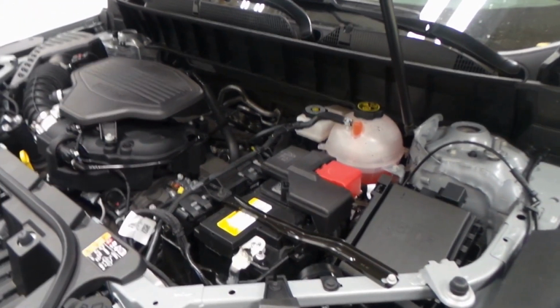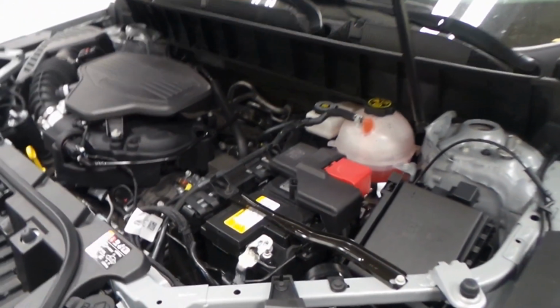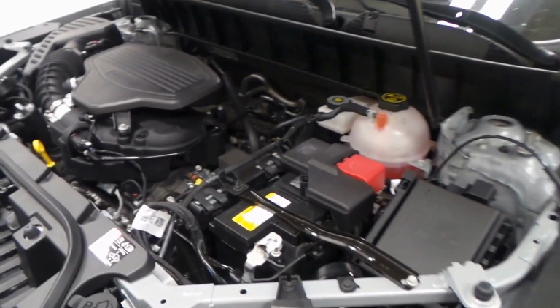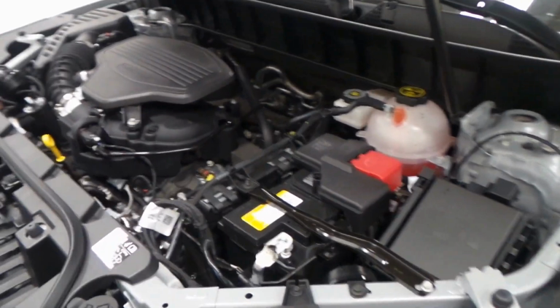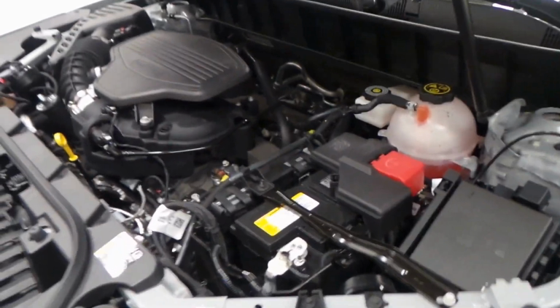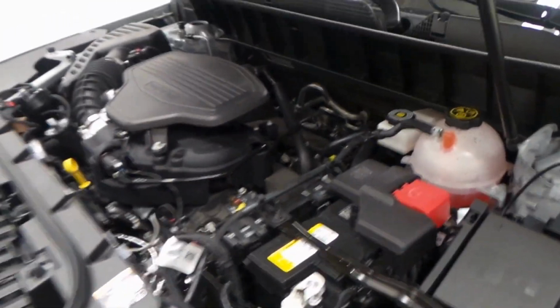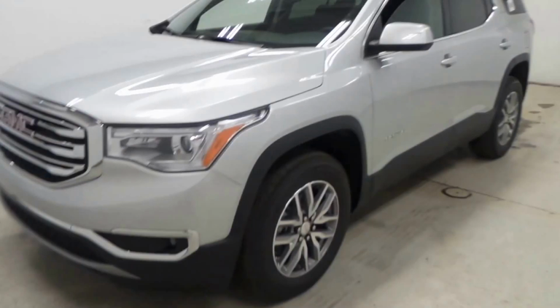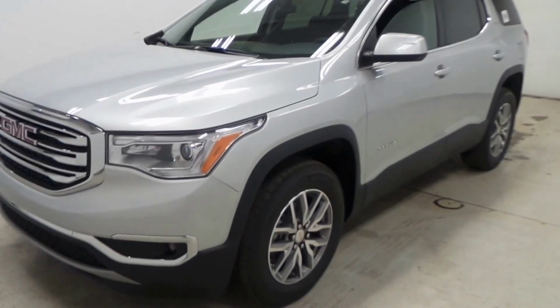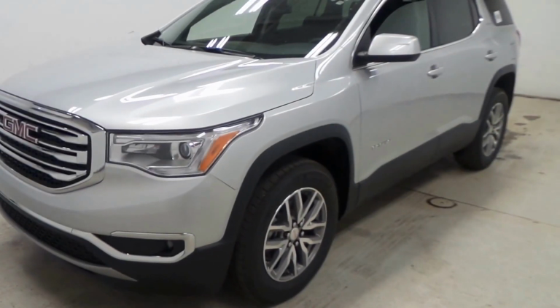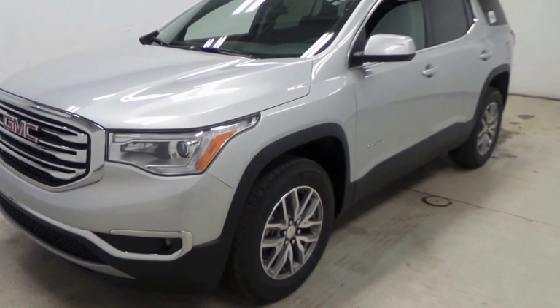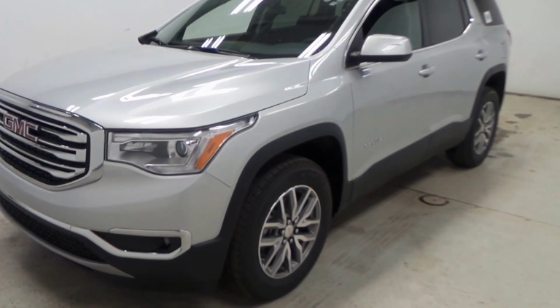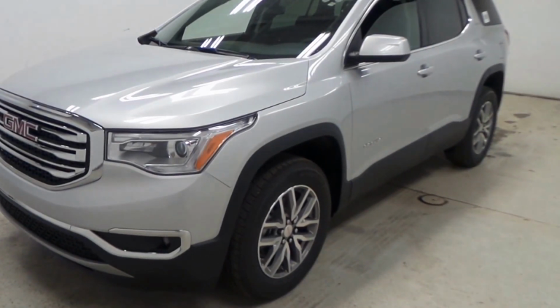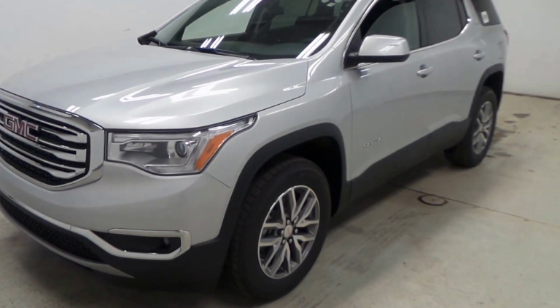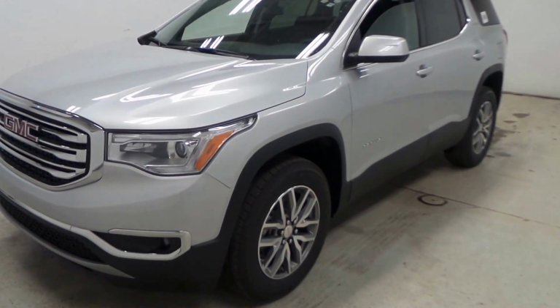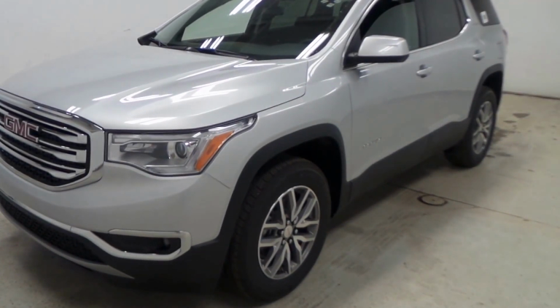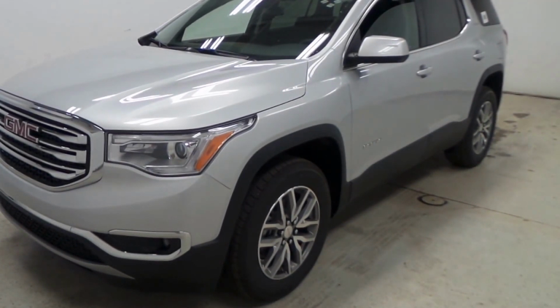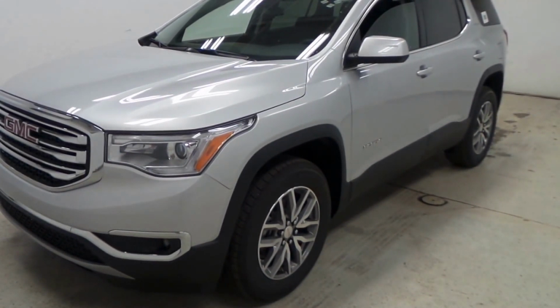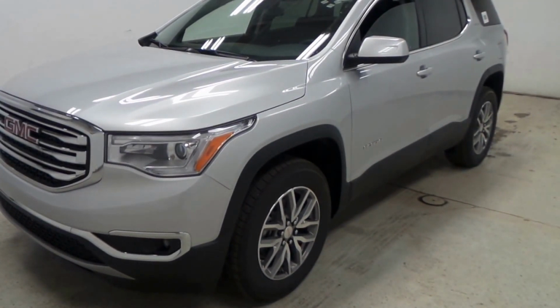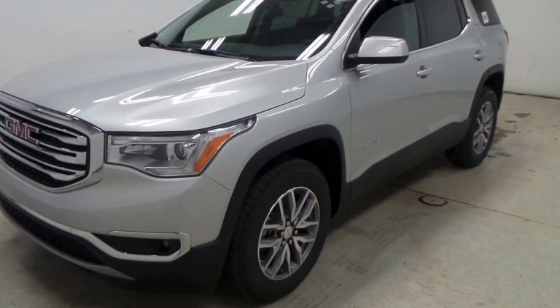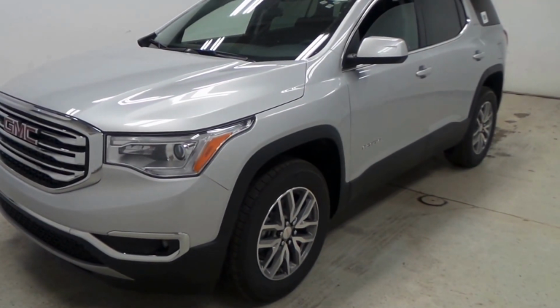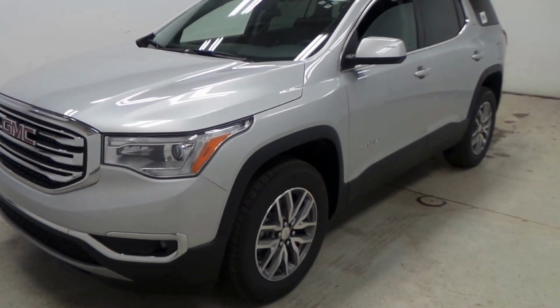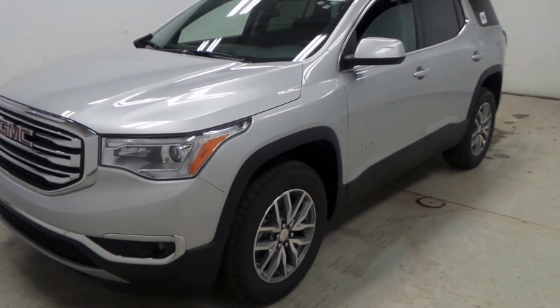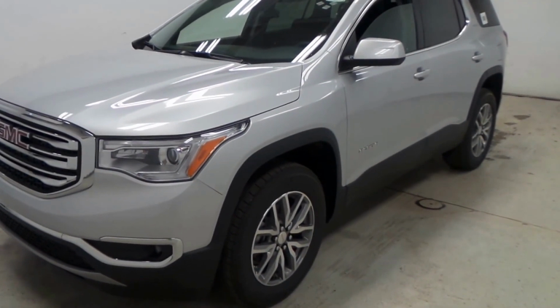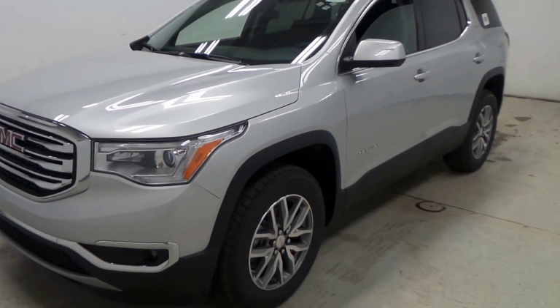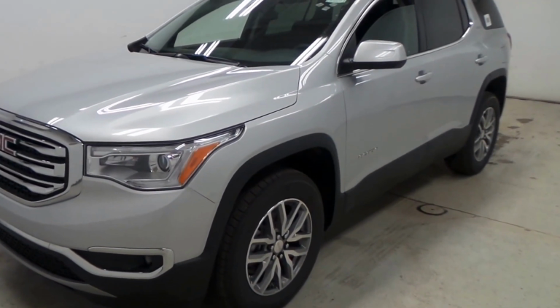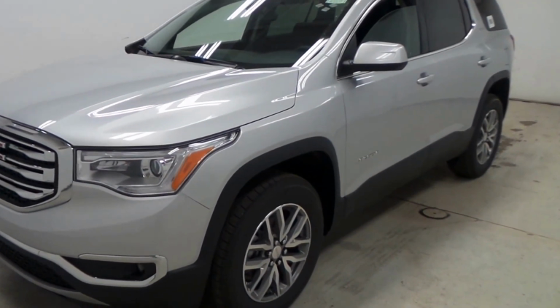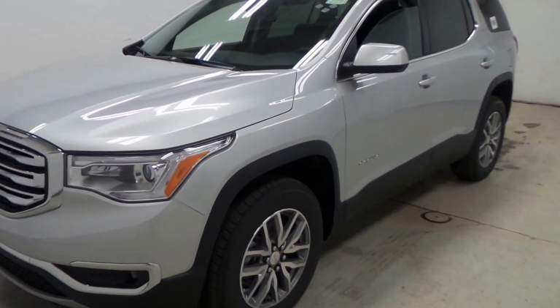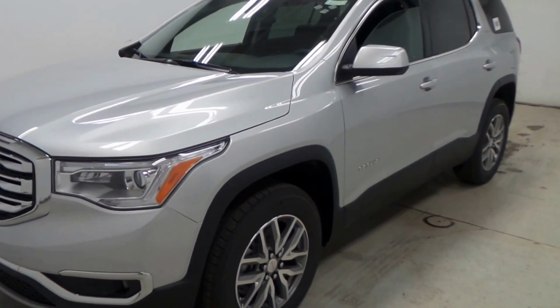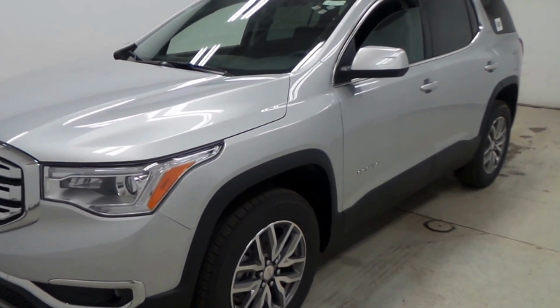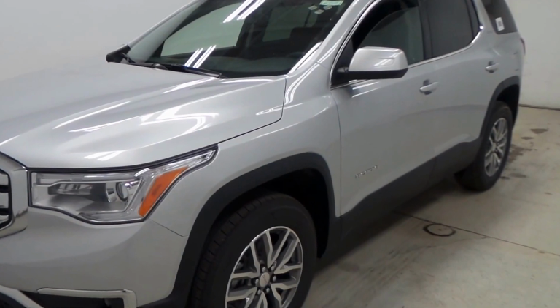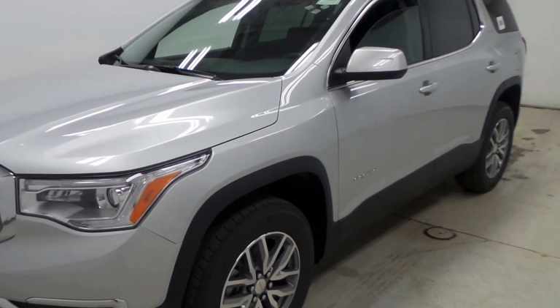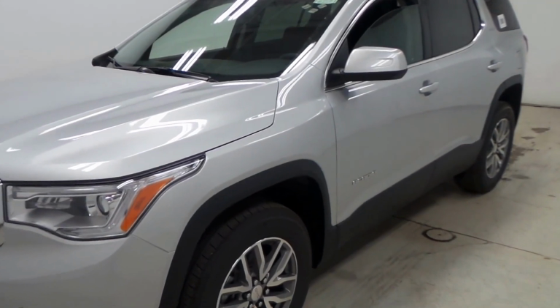All right ladies and gentlemen, there you have it — the 2017 GMC Acadia SLE.